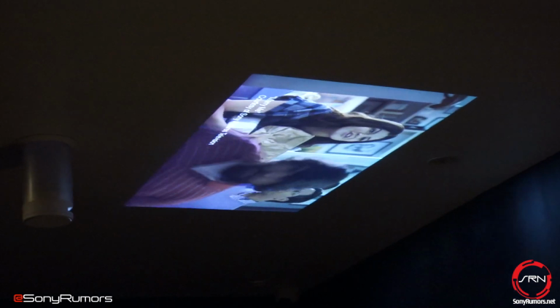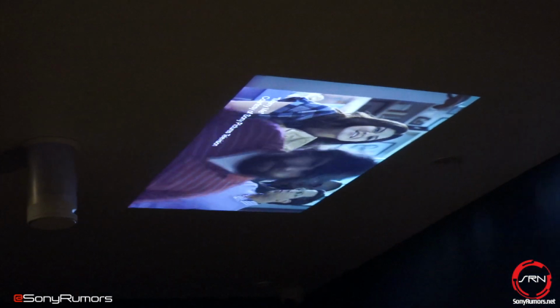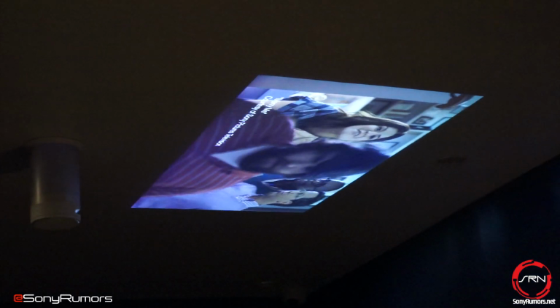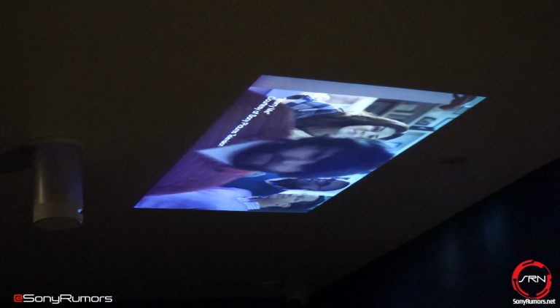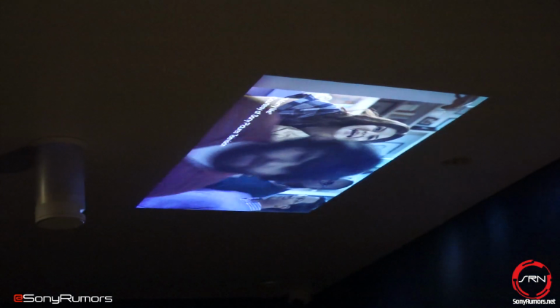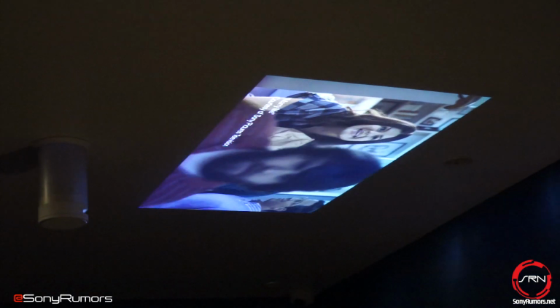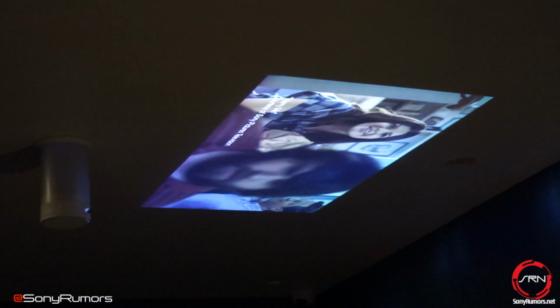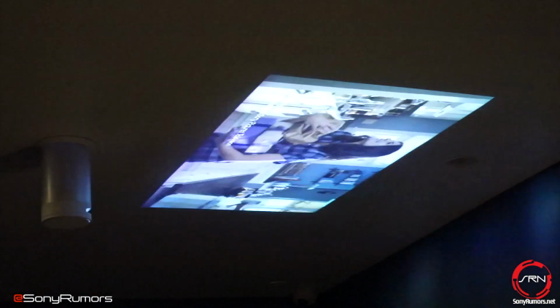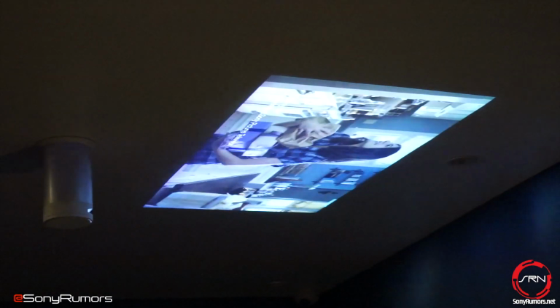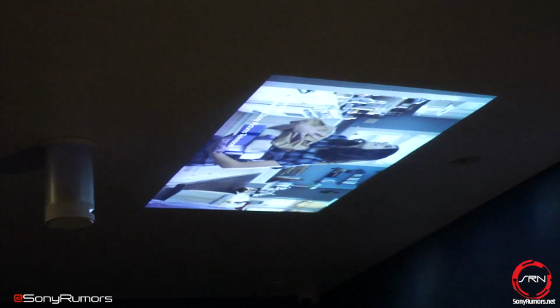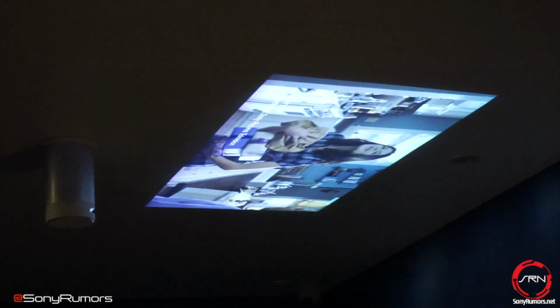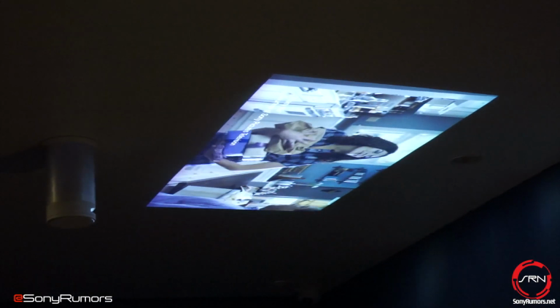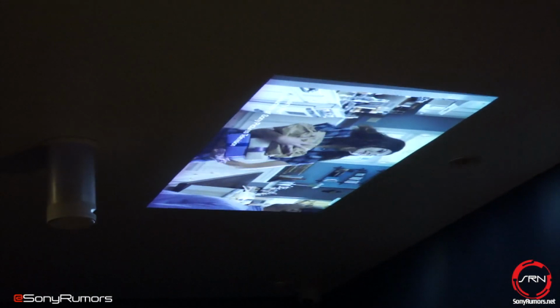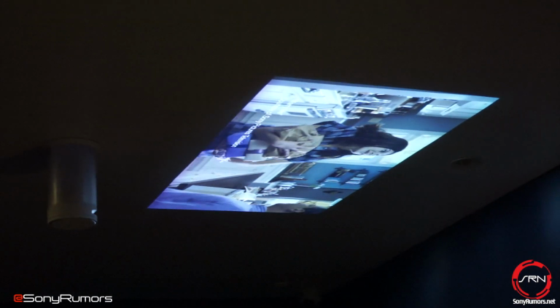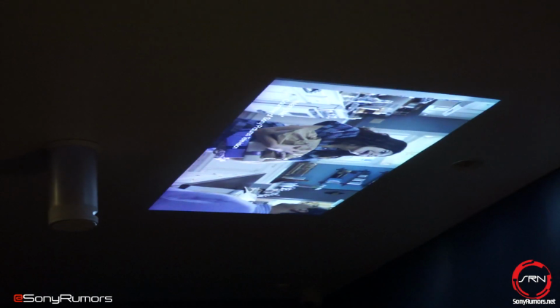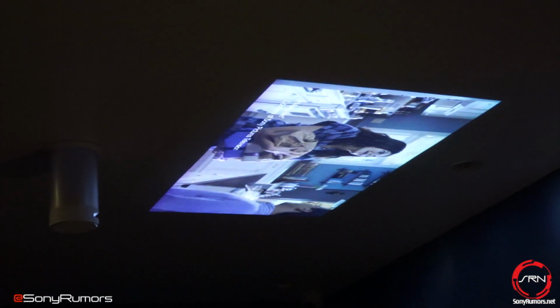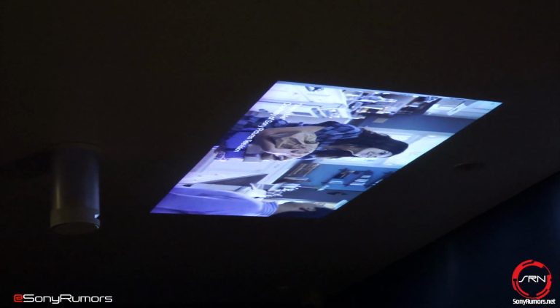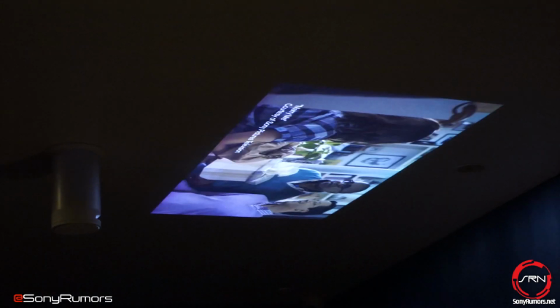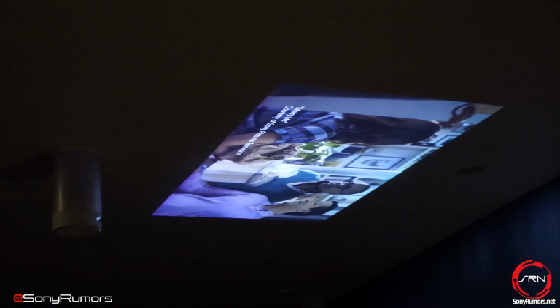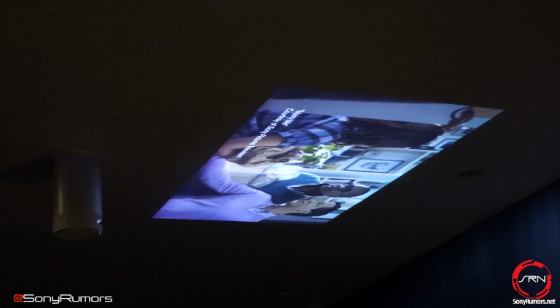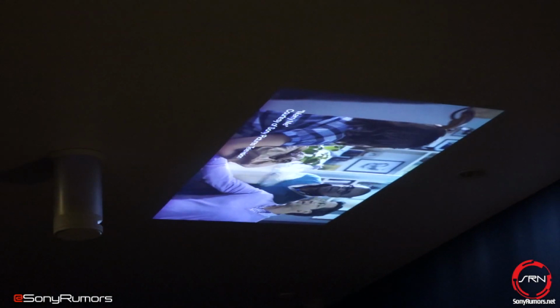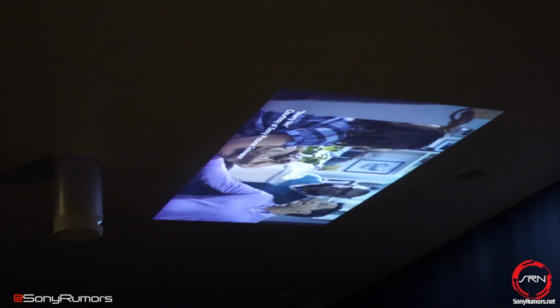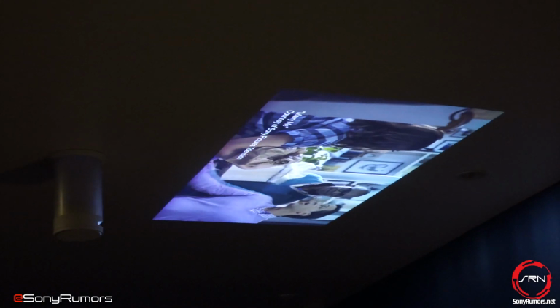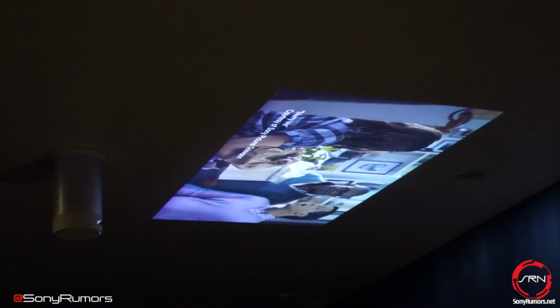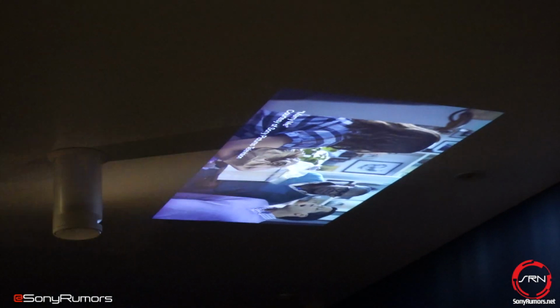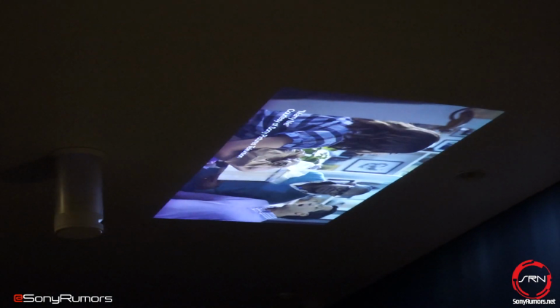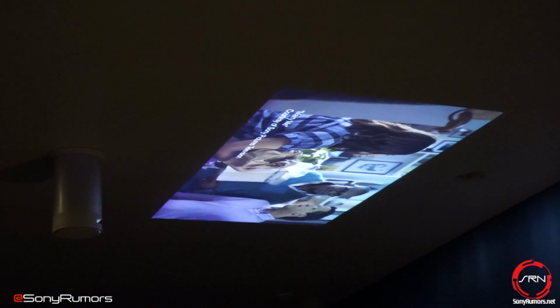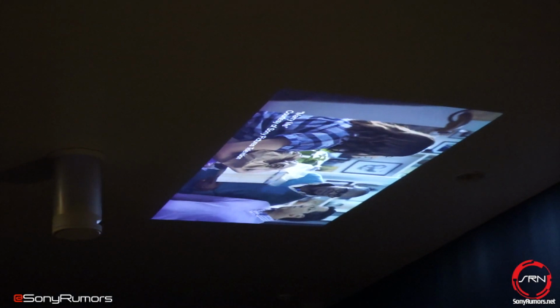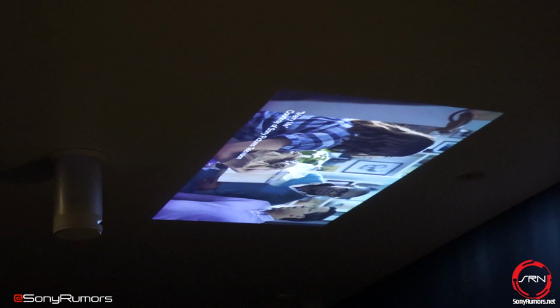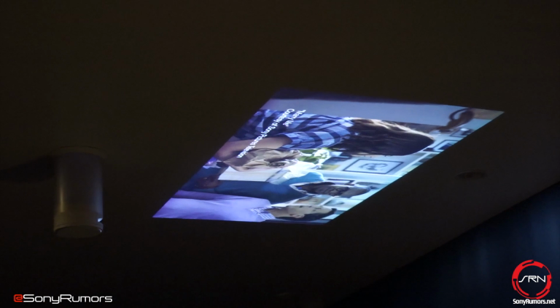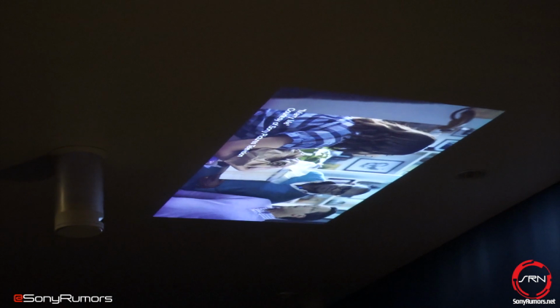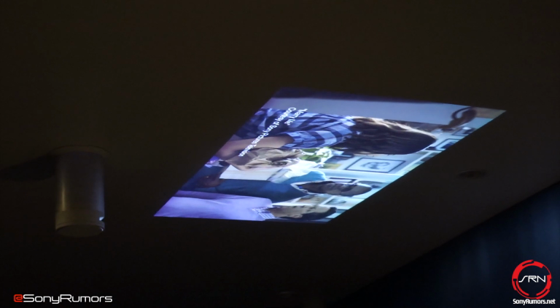The ceiling screen can cast an image up to 50 inches. It has its own sound and can be paired with another audio device.